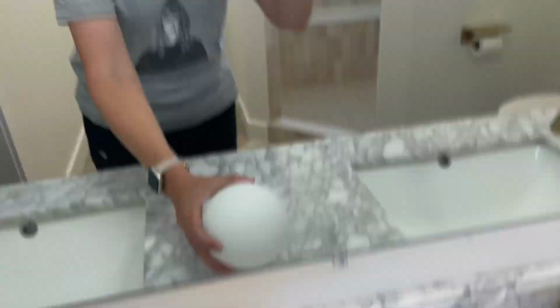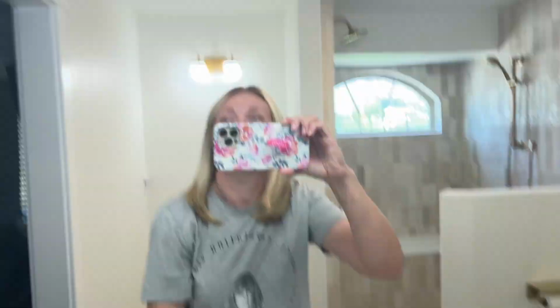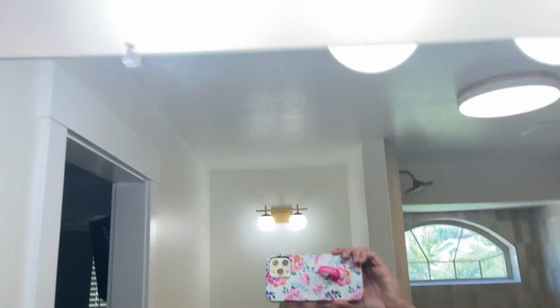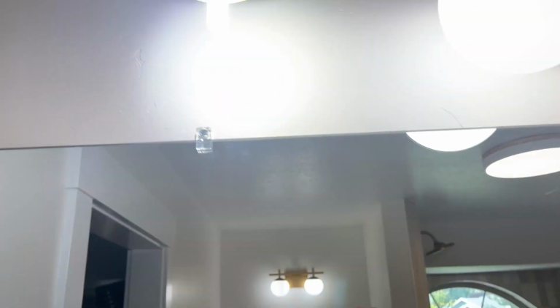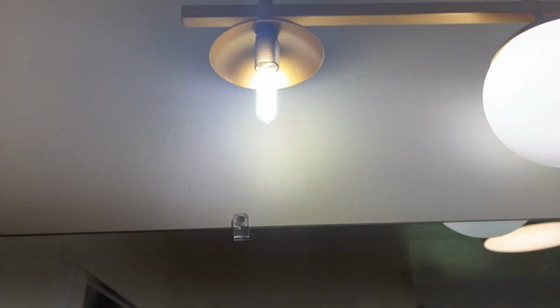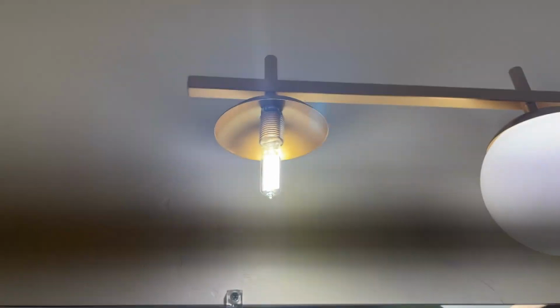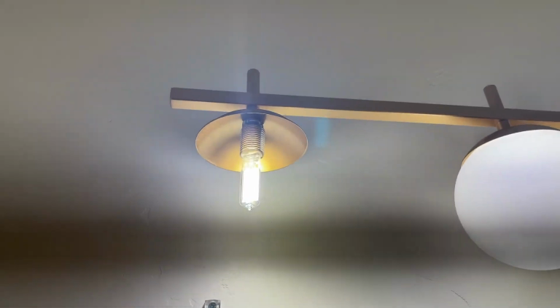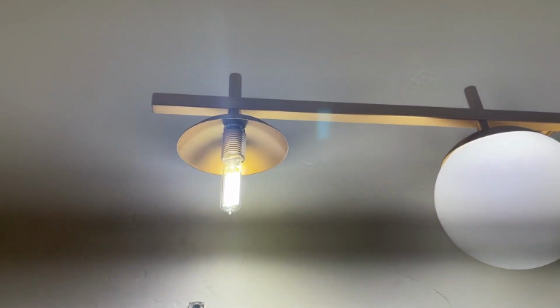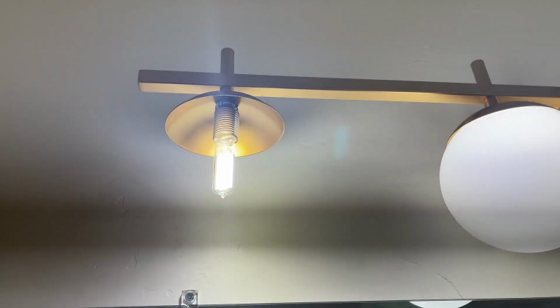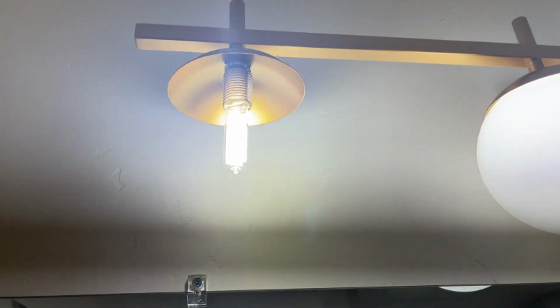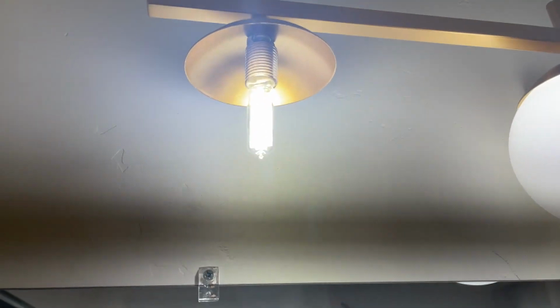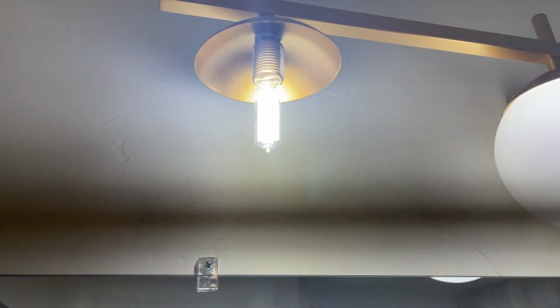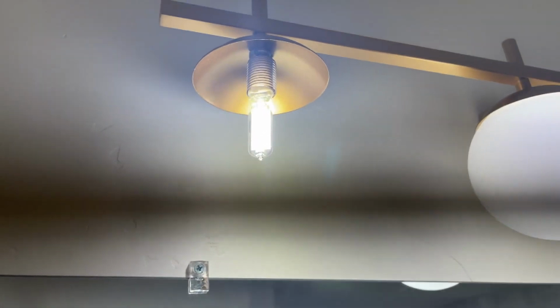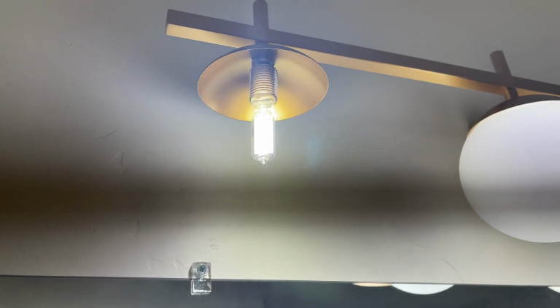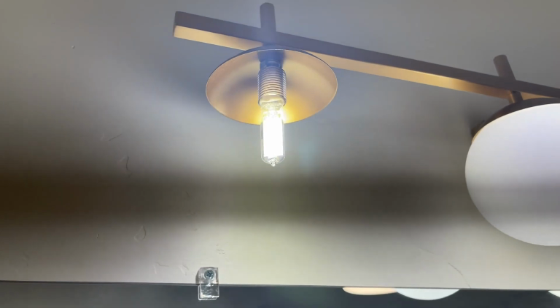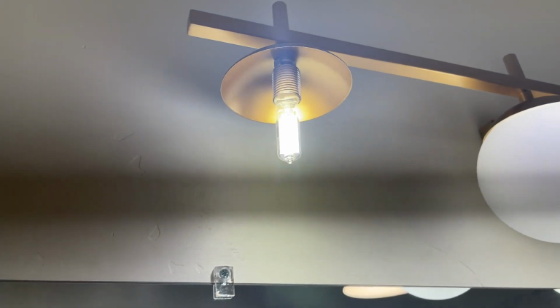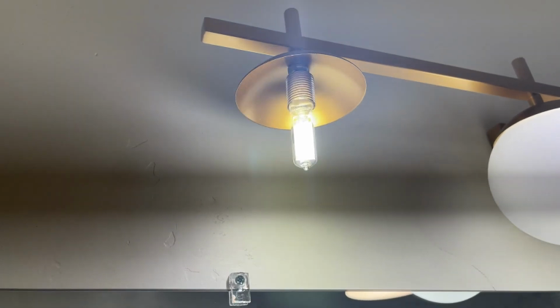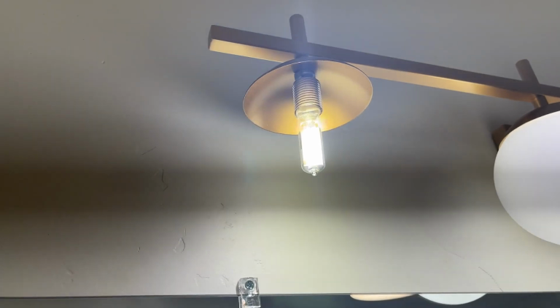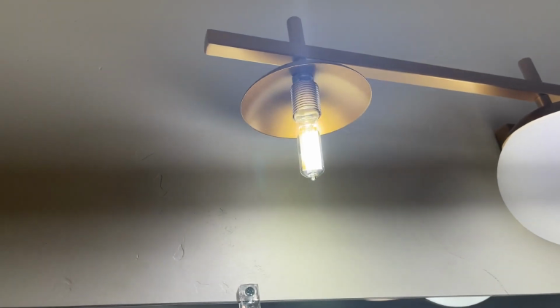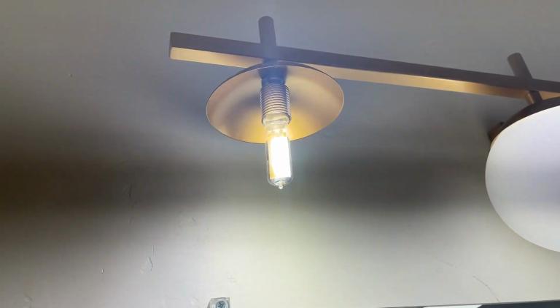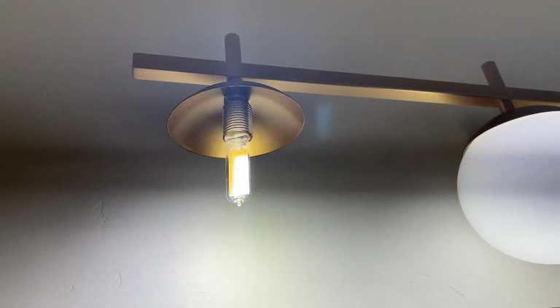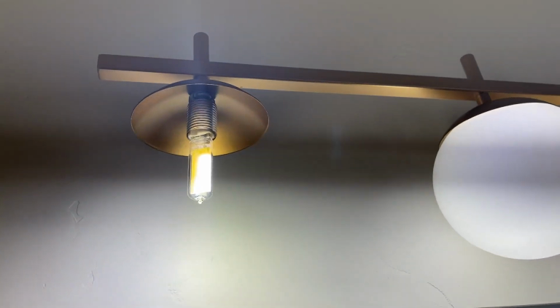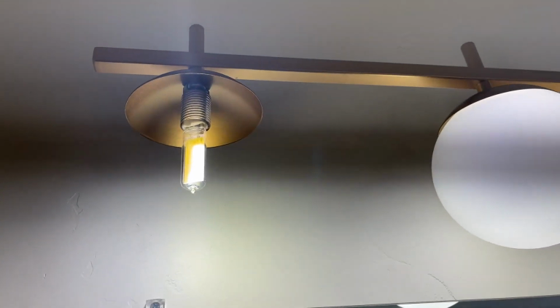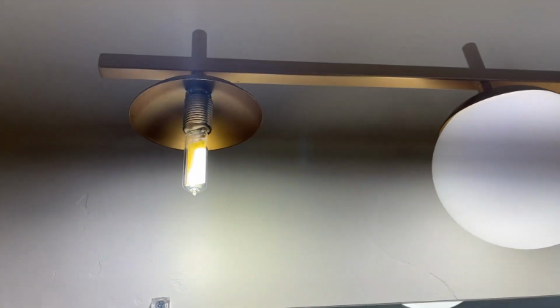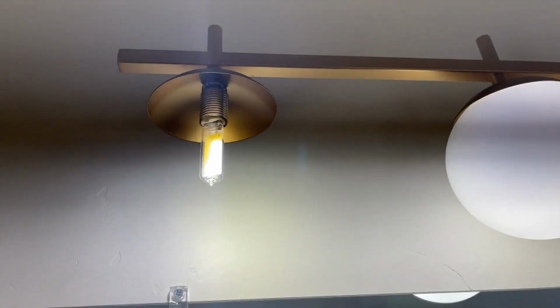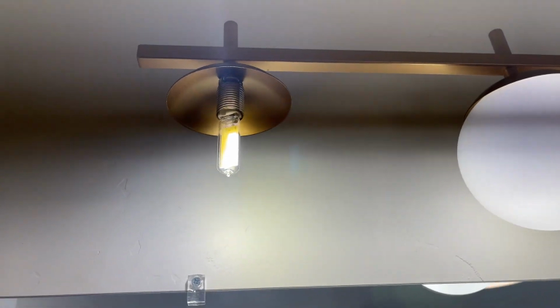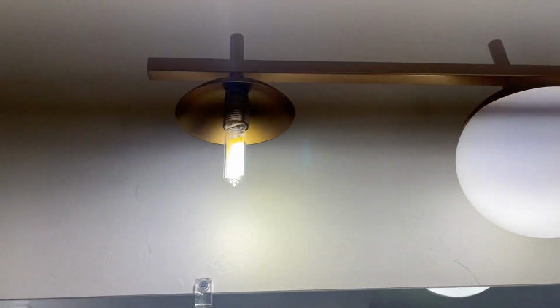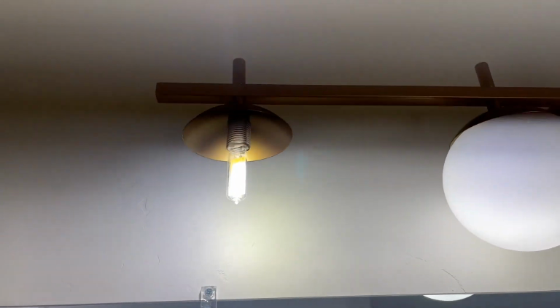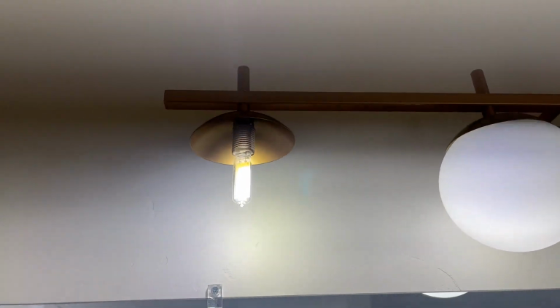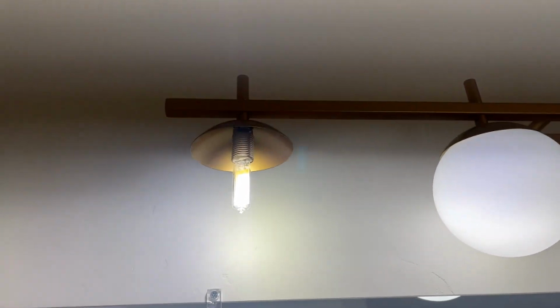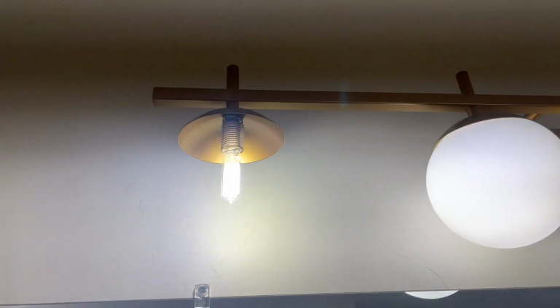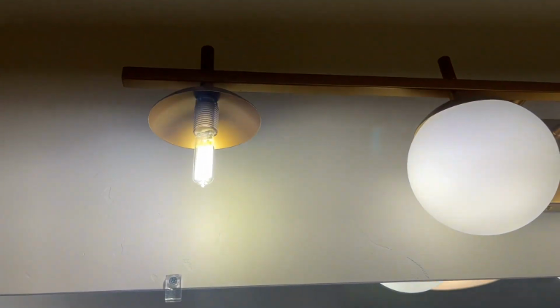I also wanted to show you the bulb. It is a very specialized bulb, and then the covering screws on.